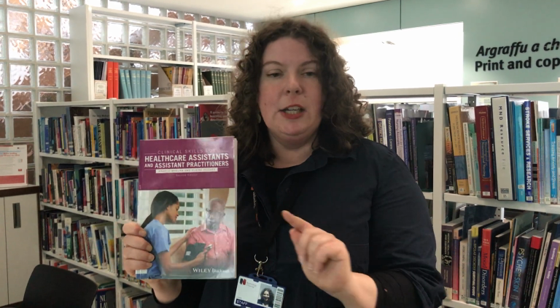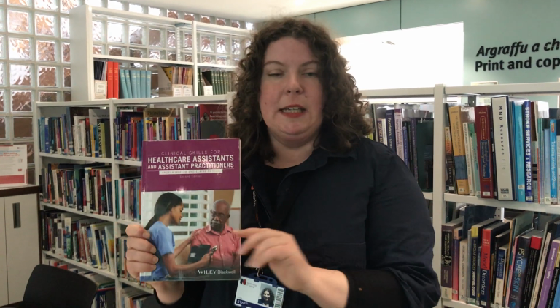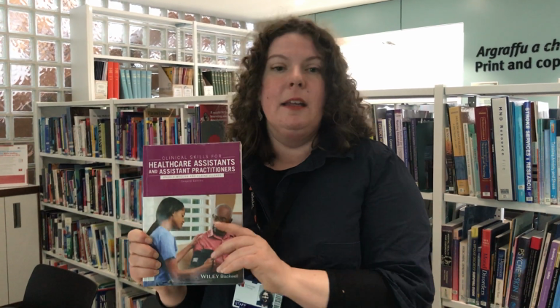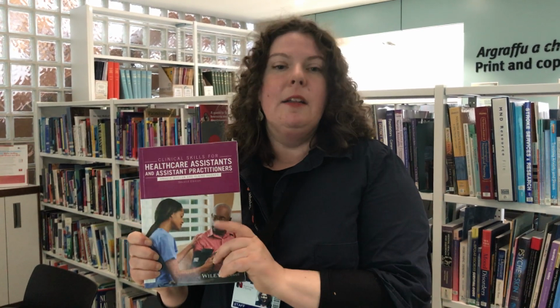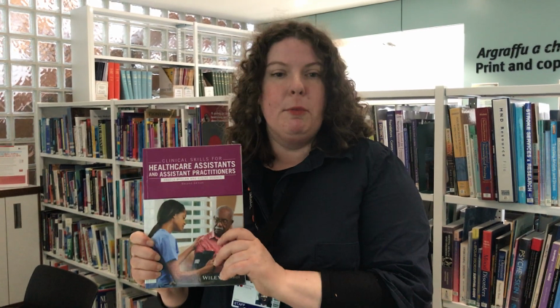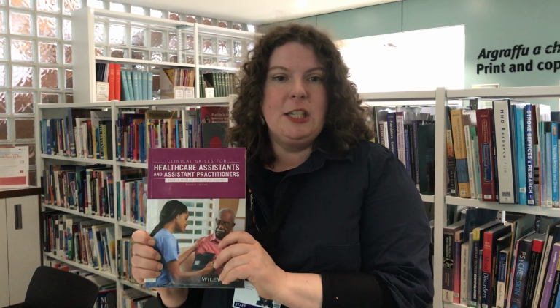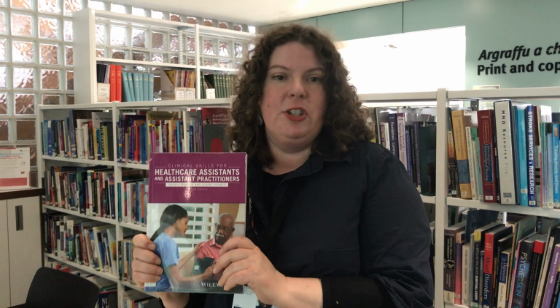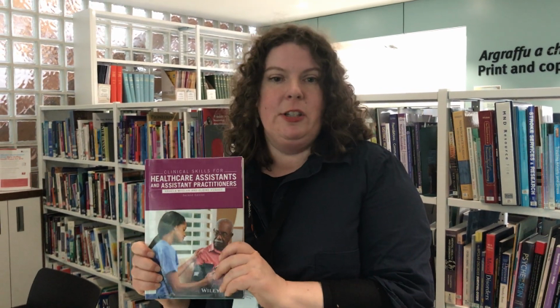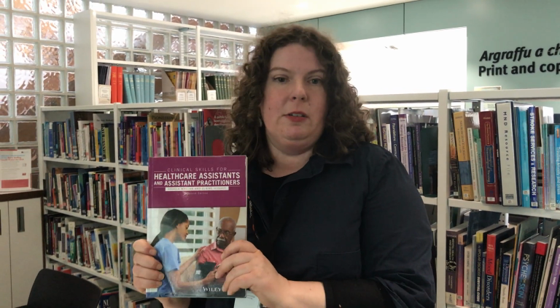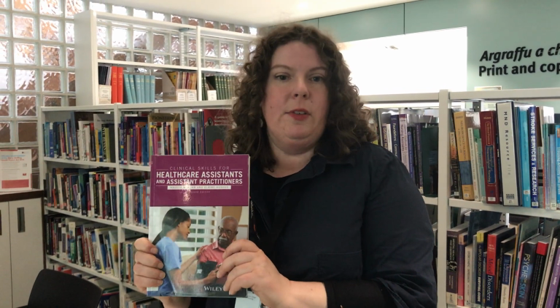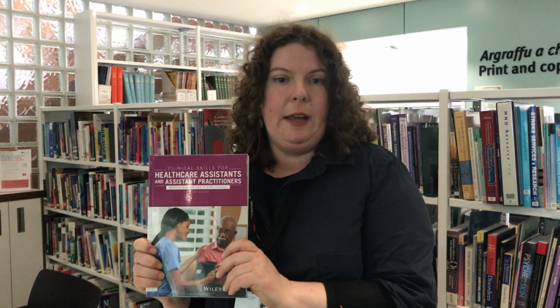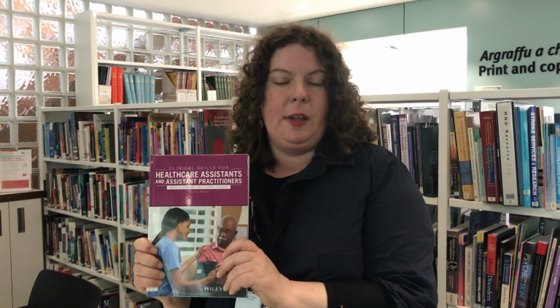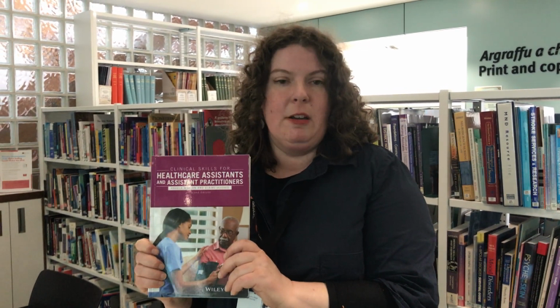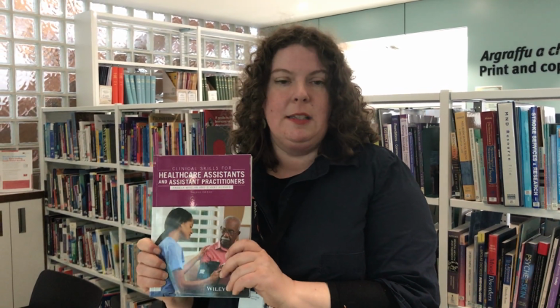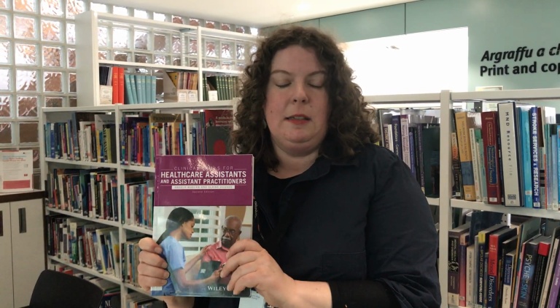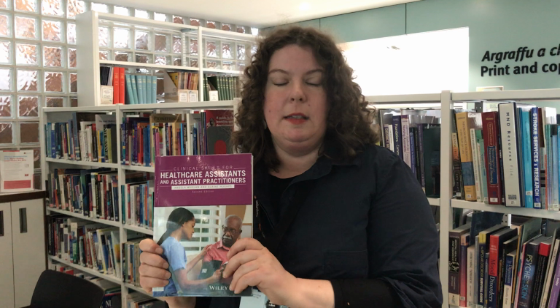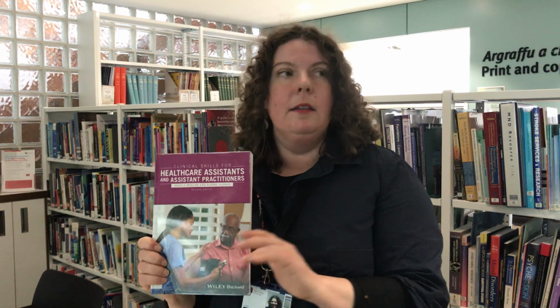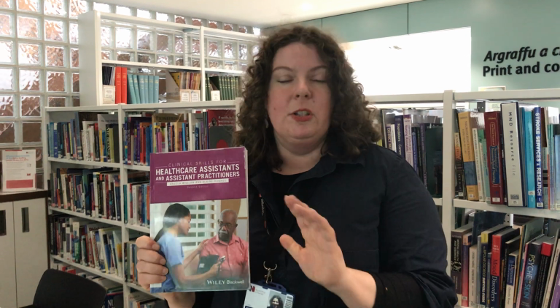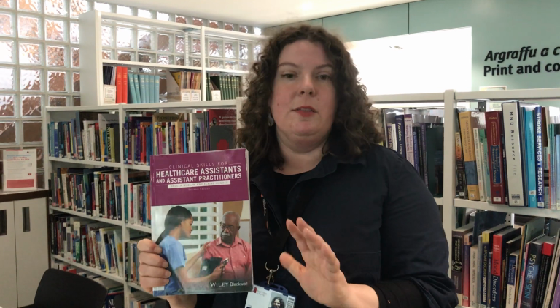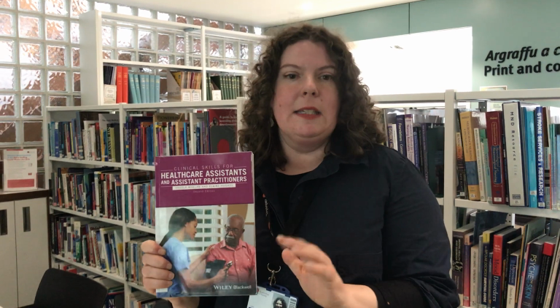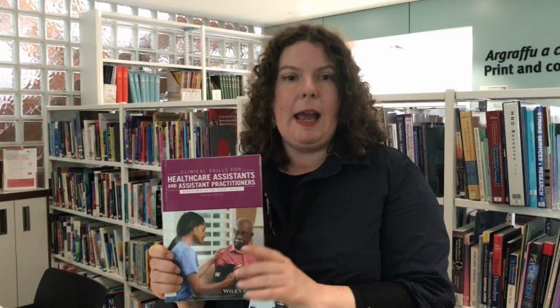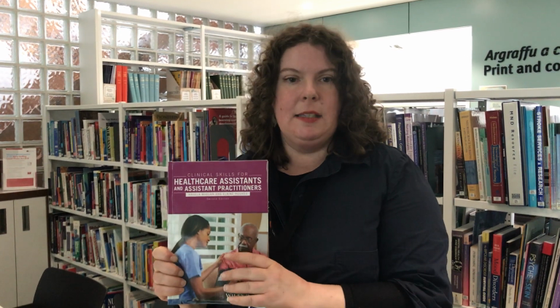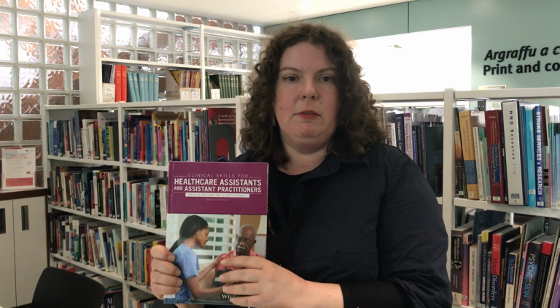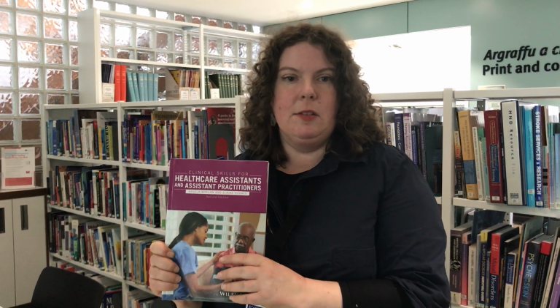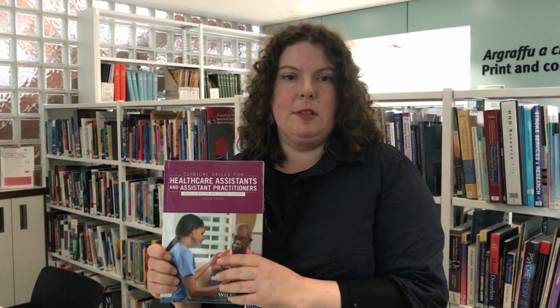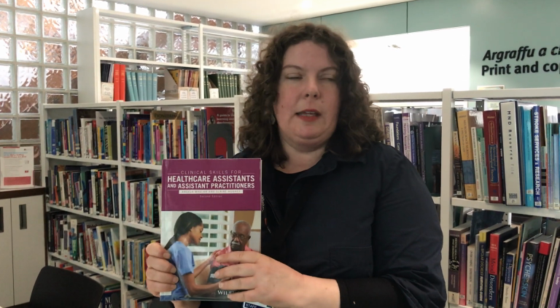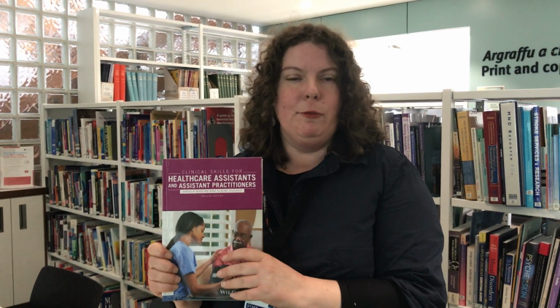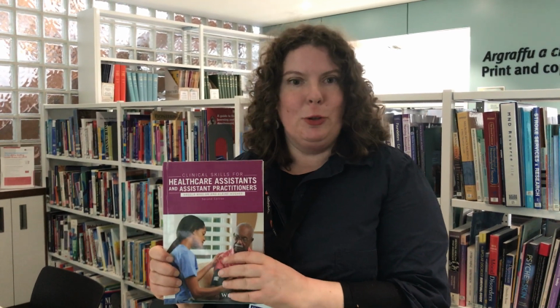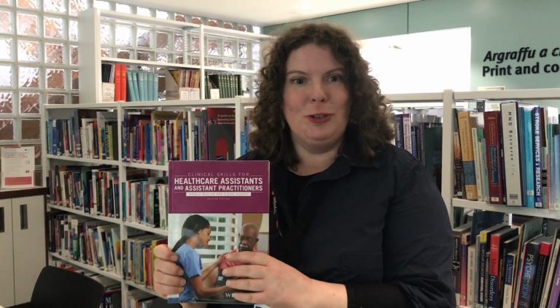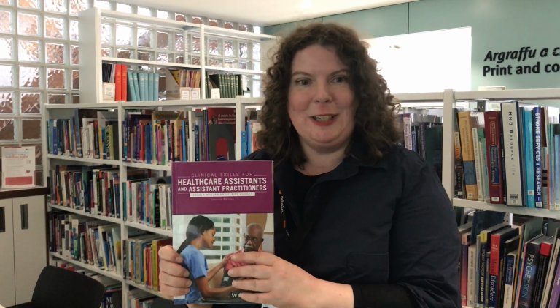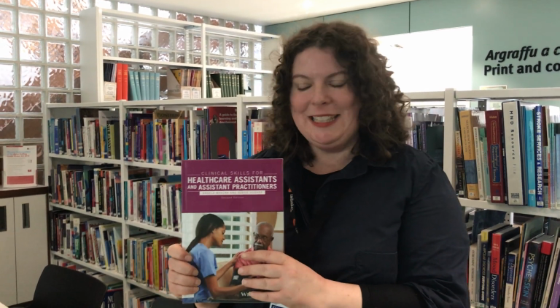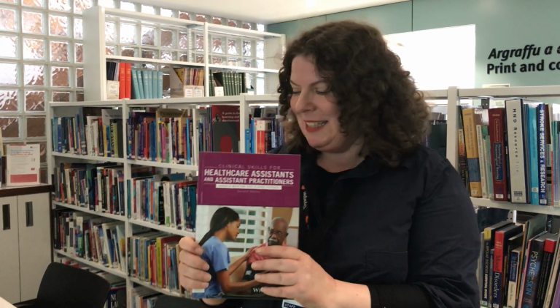Including the British Journal for Healthcare Assistants, which is a fantastic resource. I think everyone should read it.